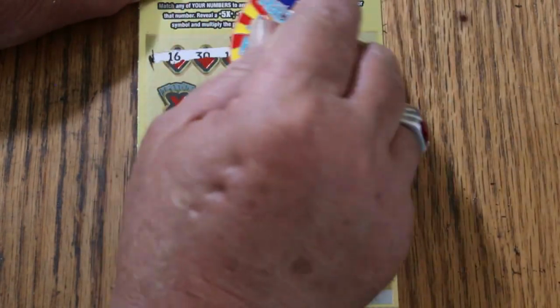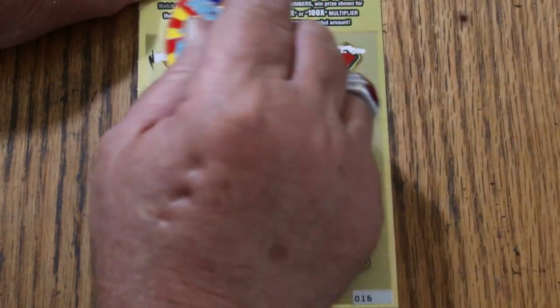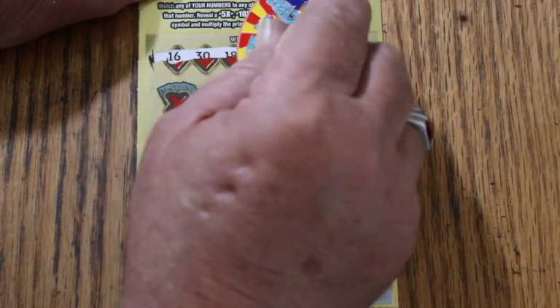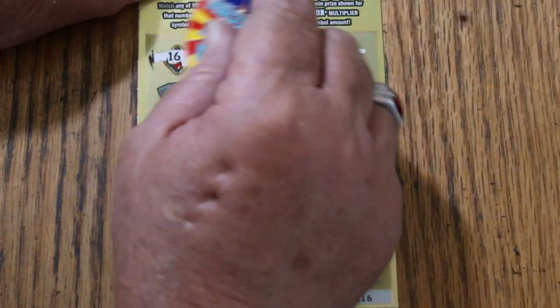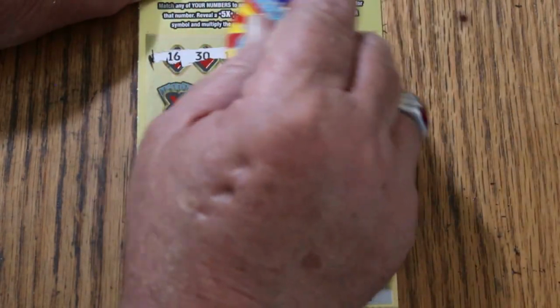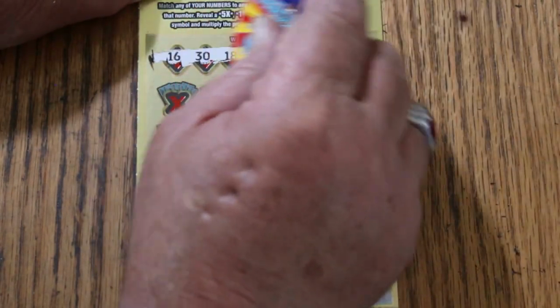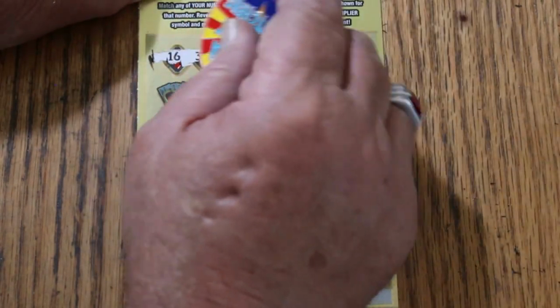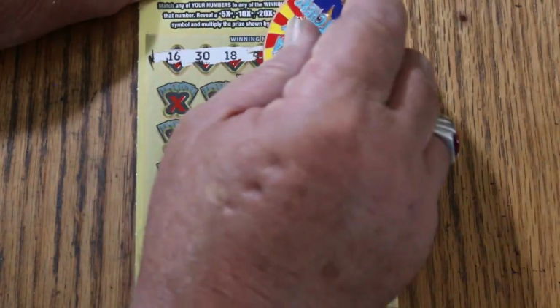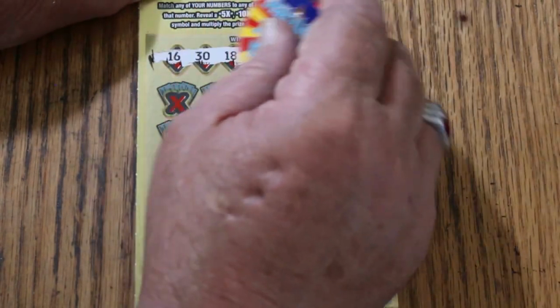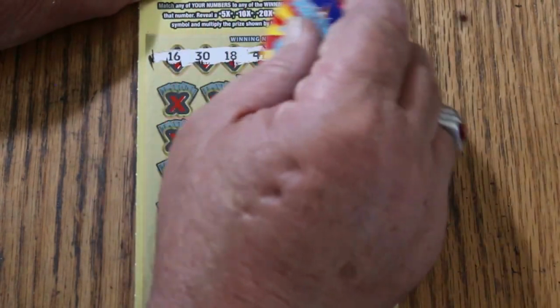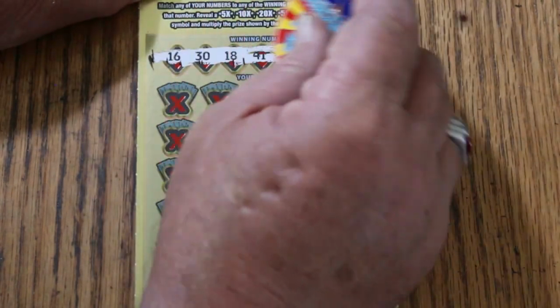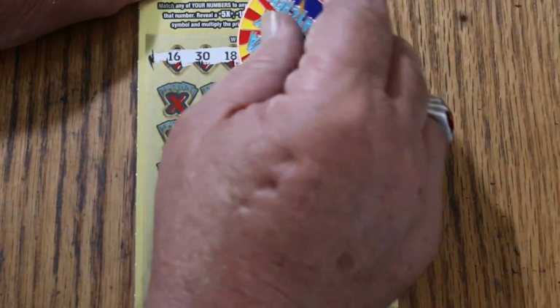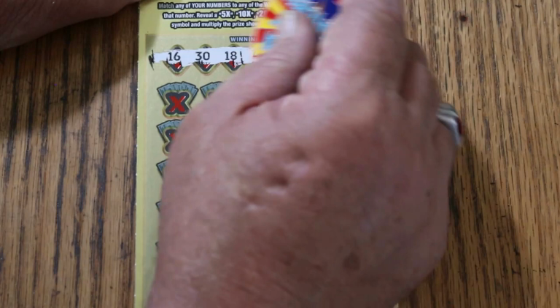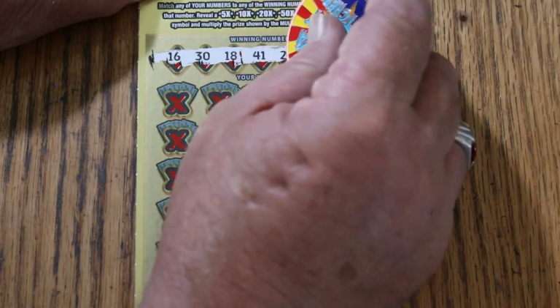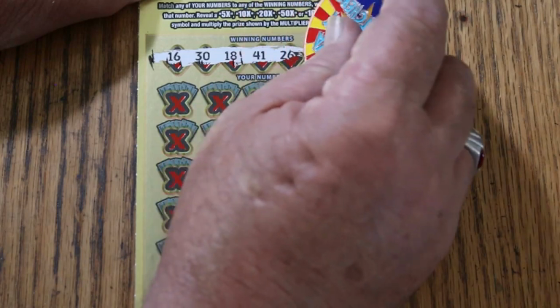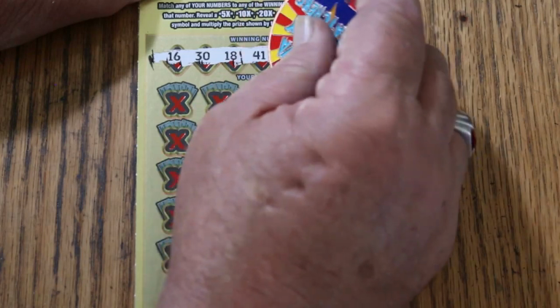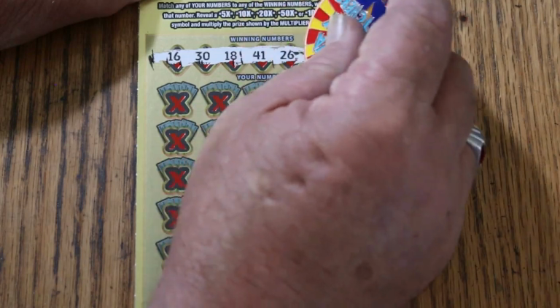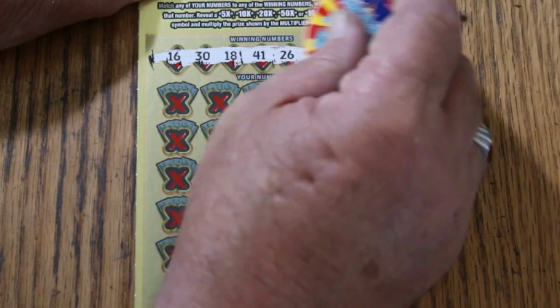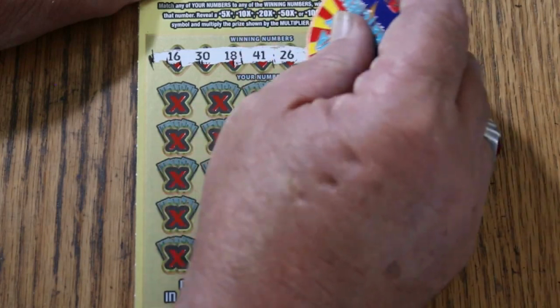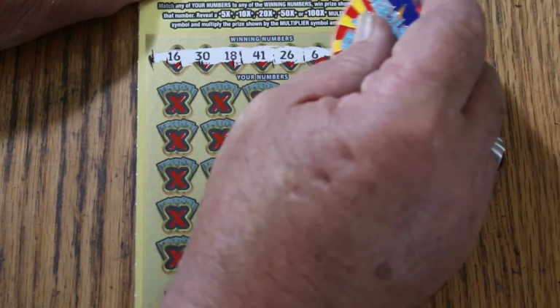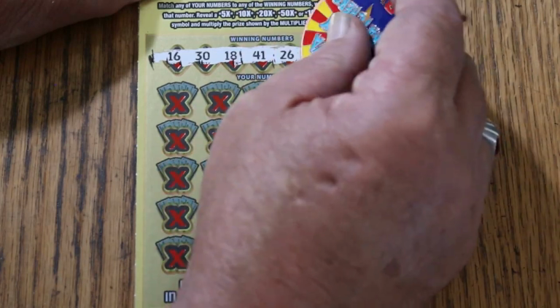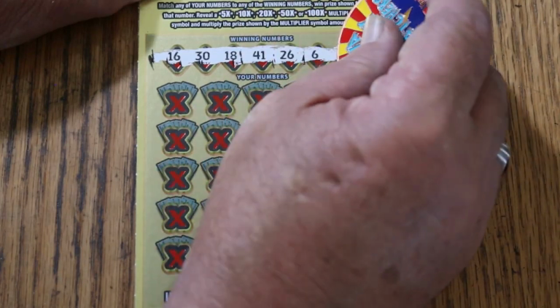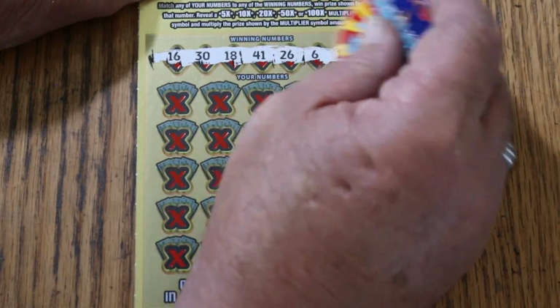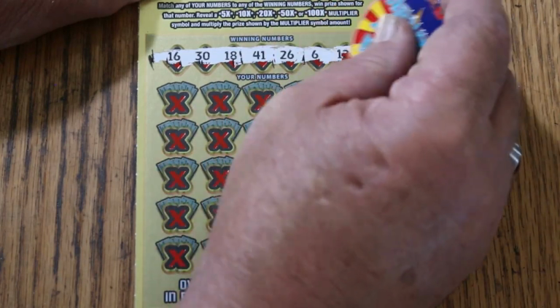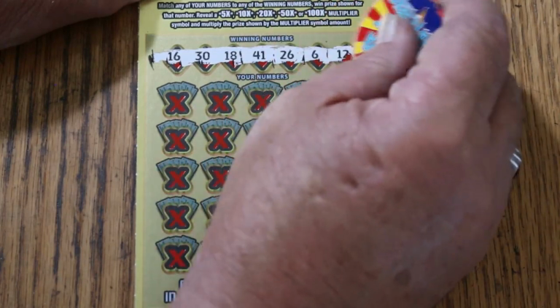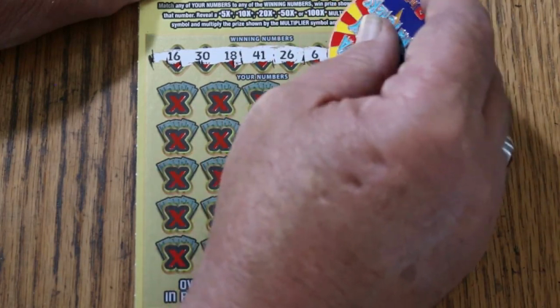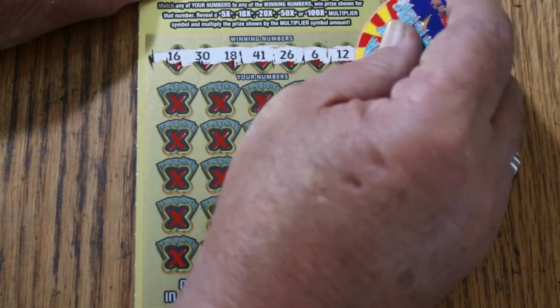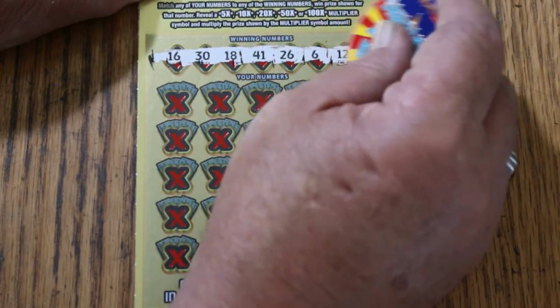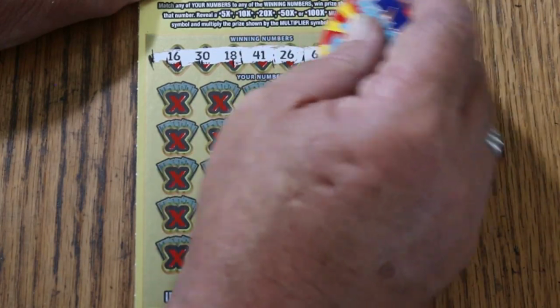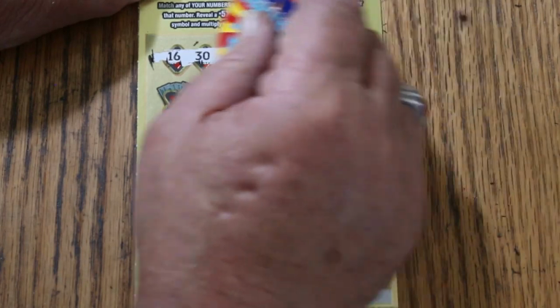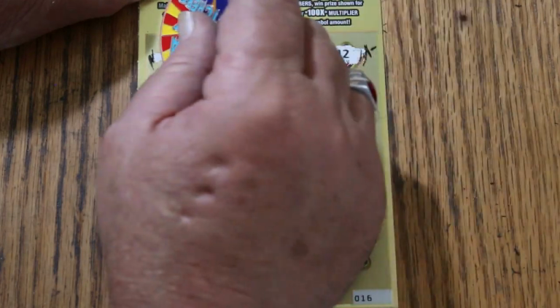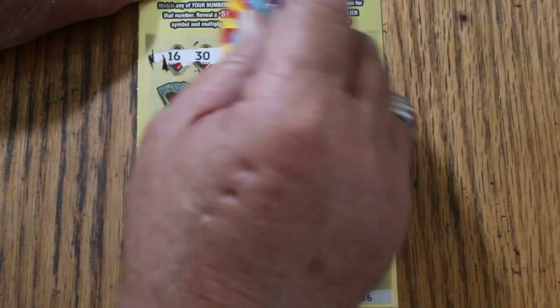Our winning numbers are: 16, 30, 18, 41, 26, 6, and 12.